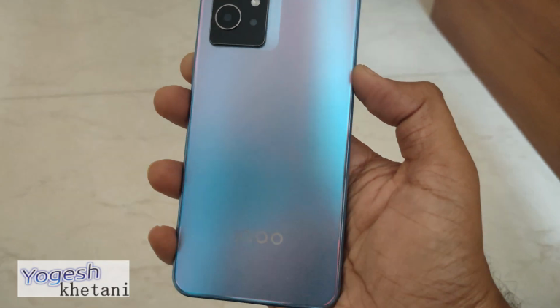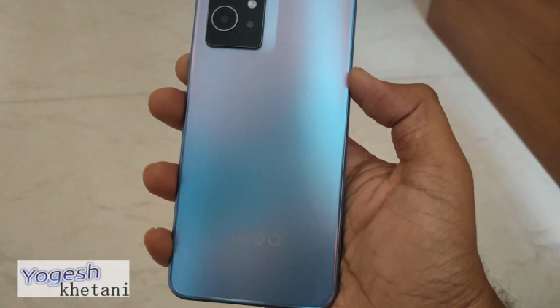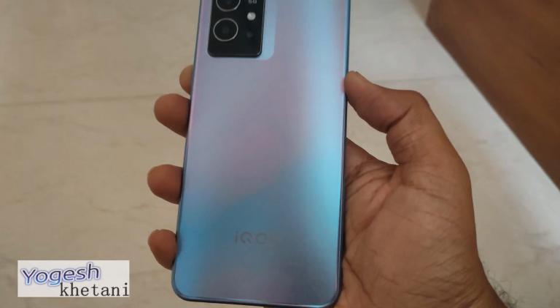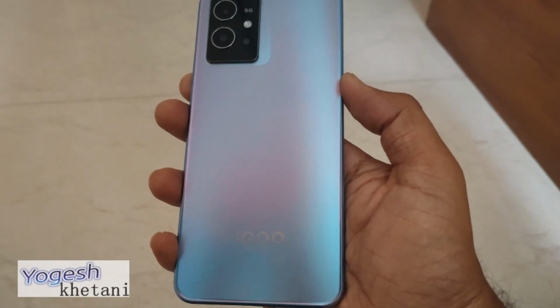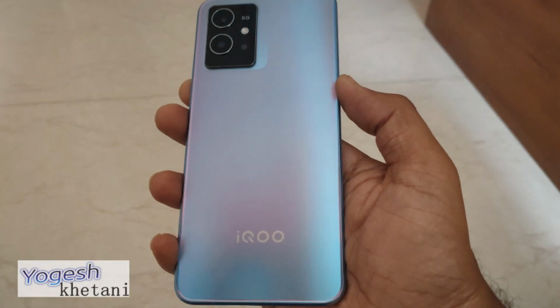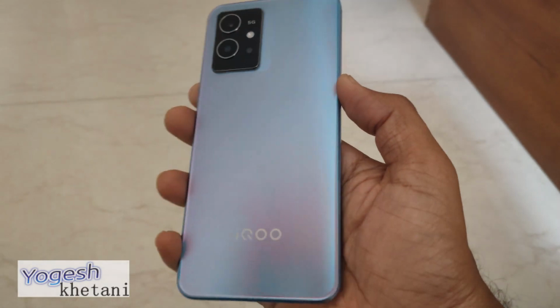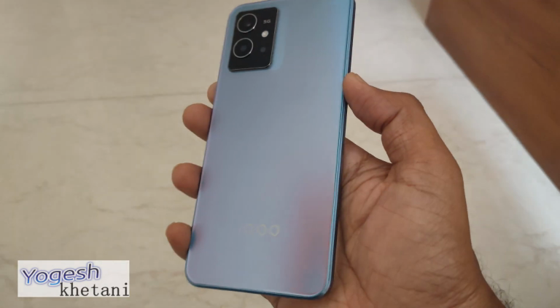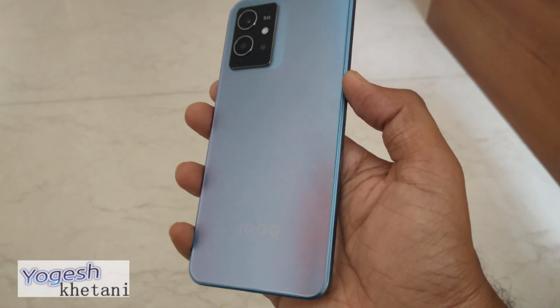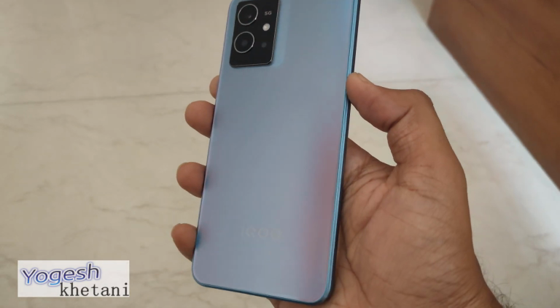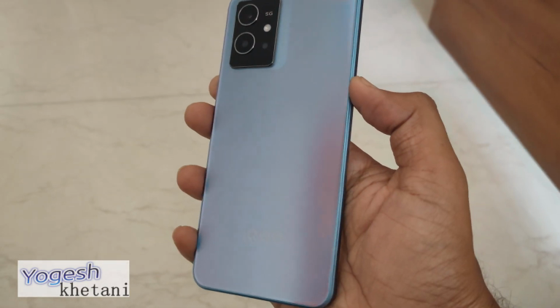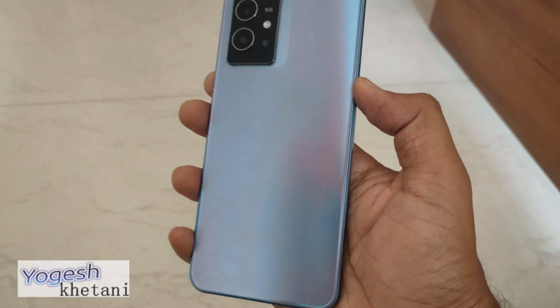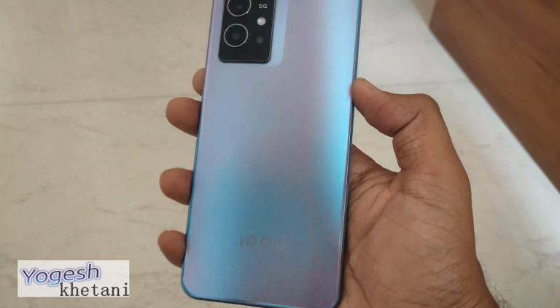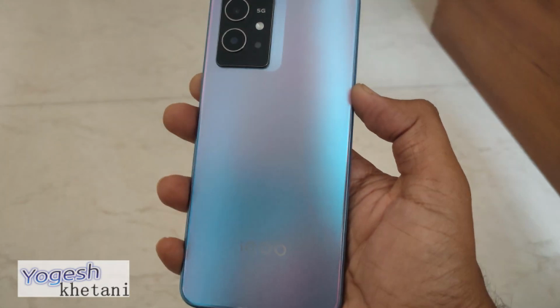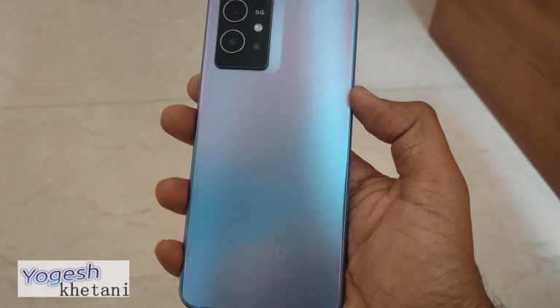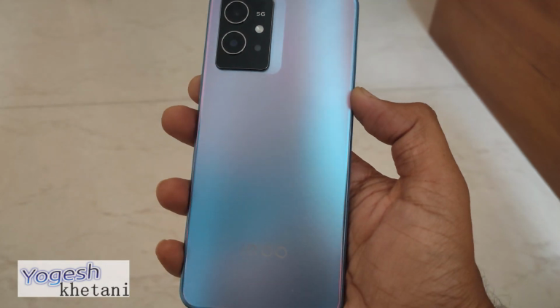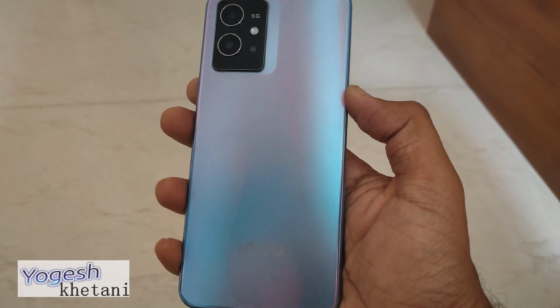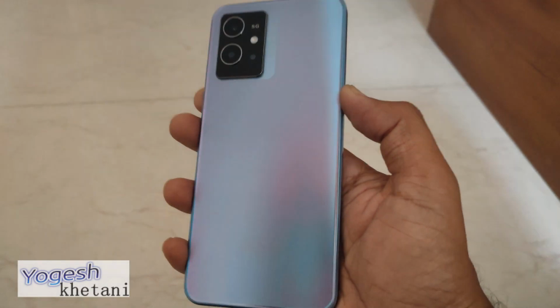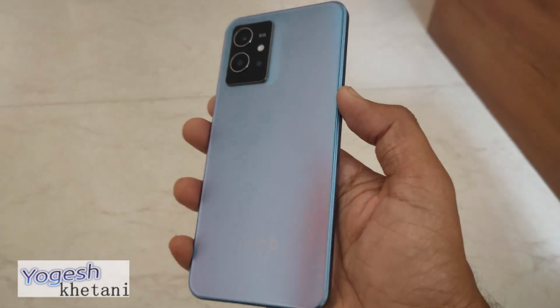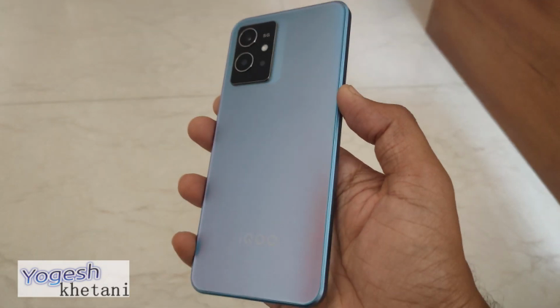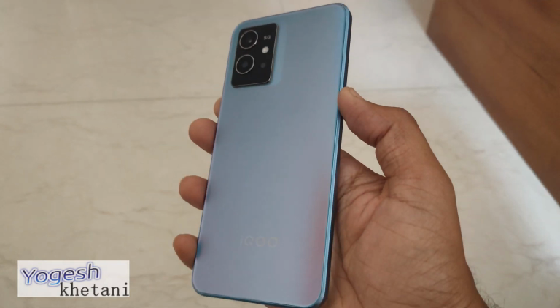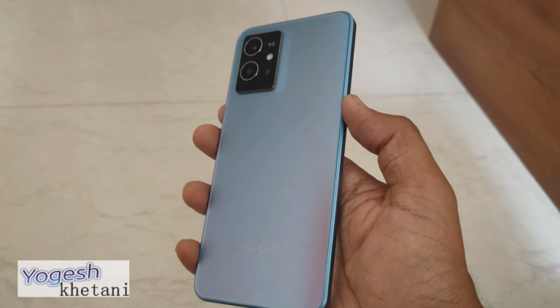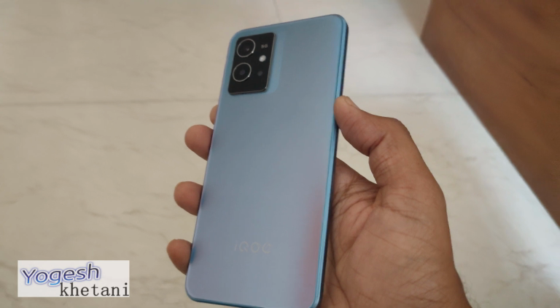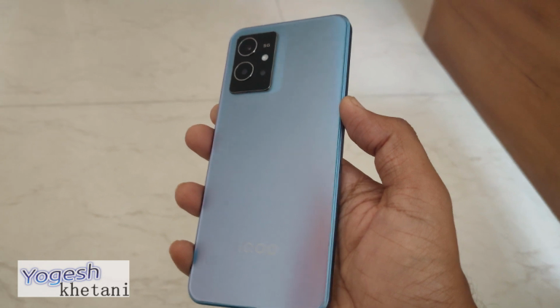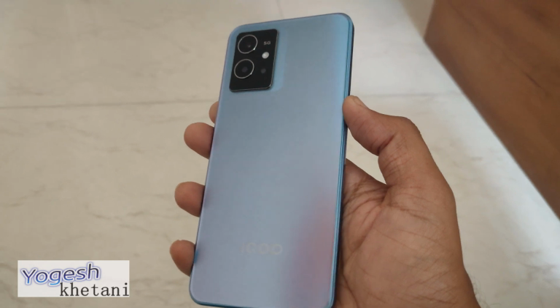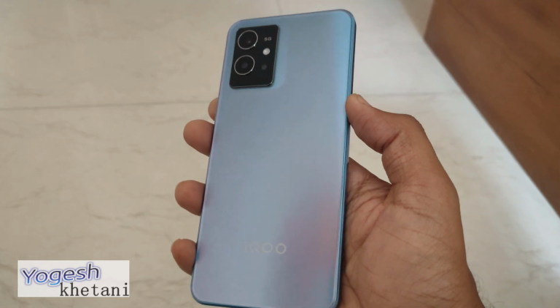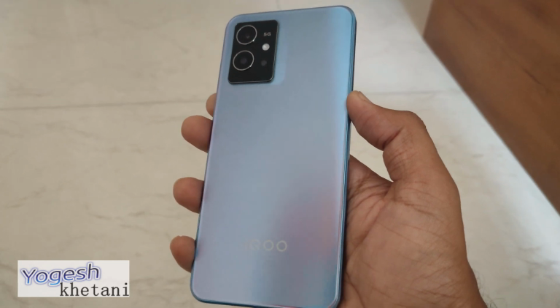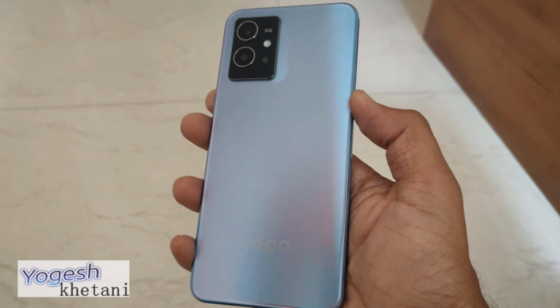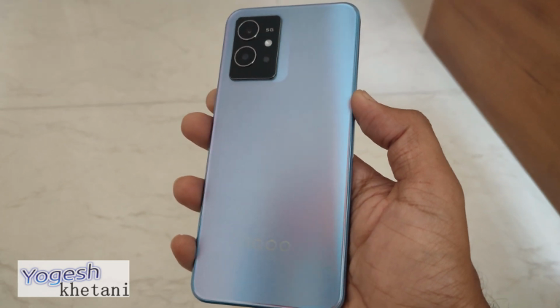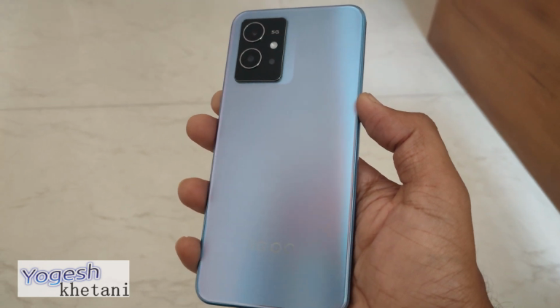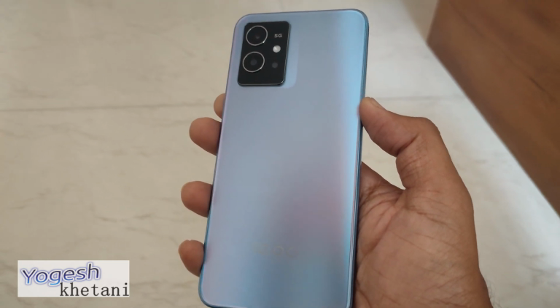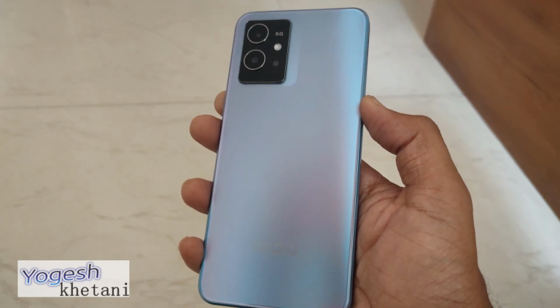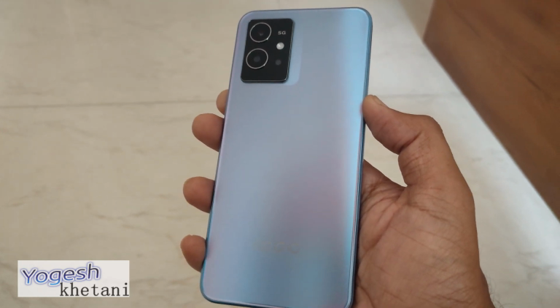Hi guys, Yogesh here, and in this video I'll be showing you how you can take a screenshot on your IQOO phone easily. So let's get started.